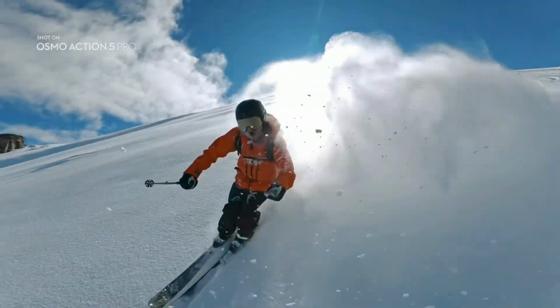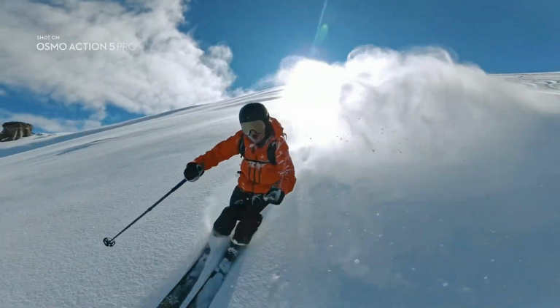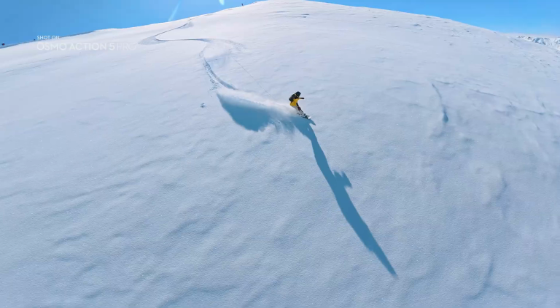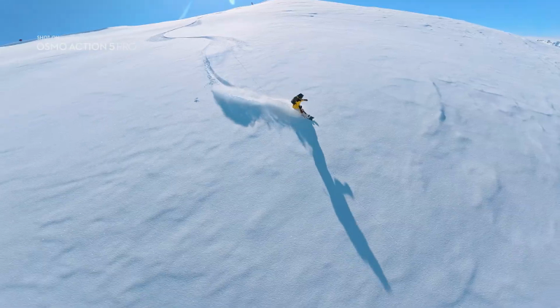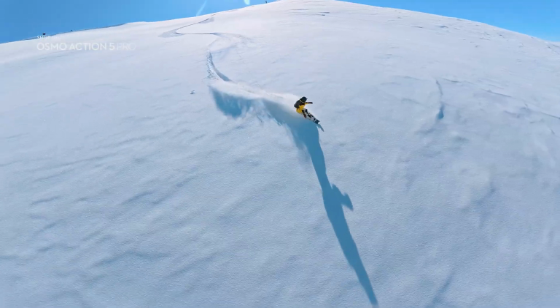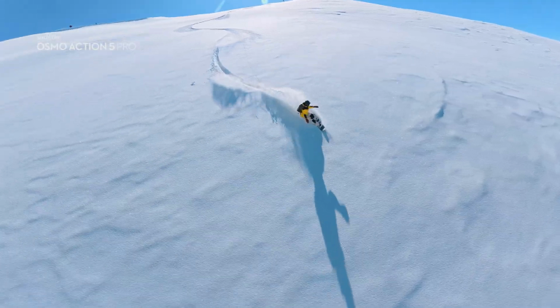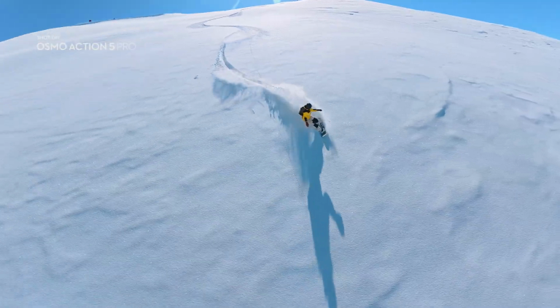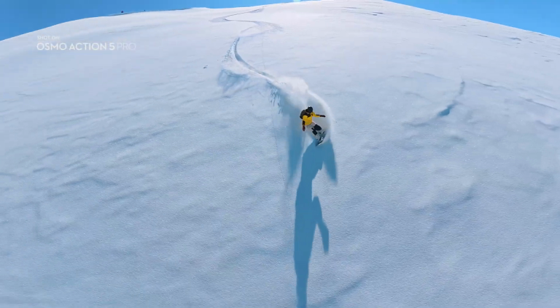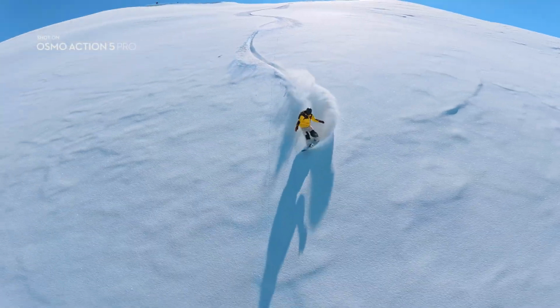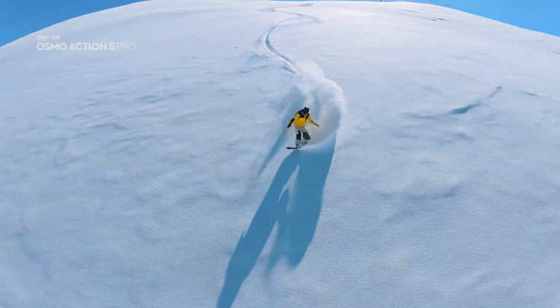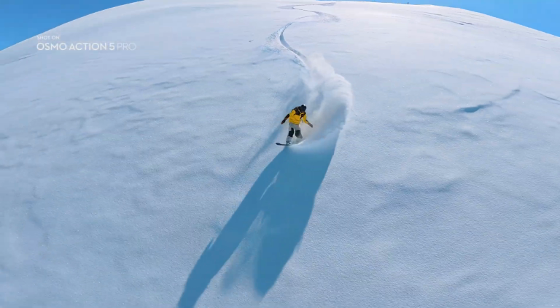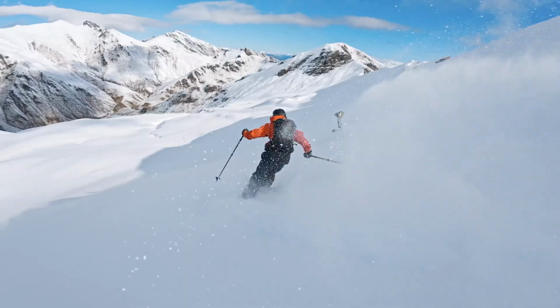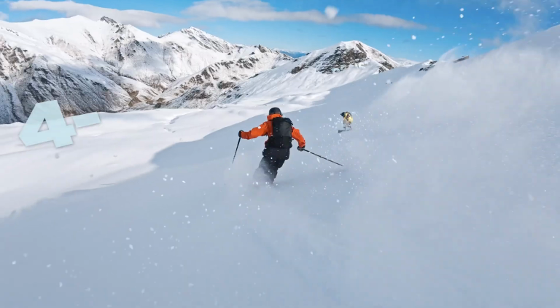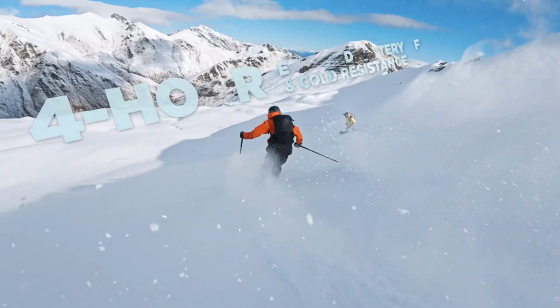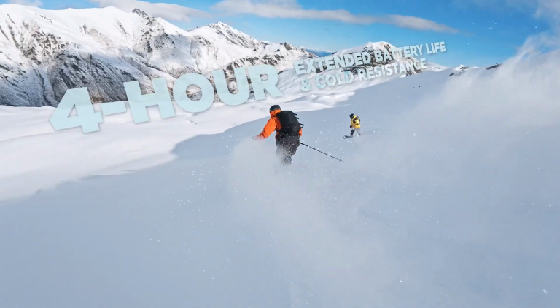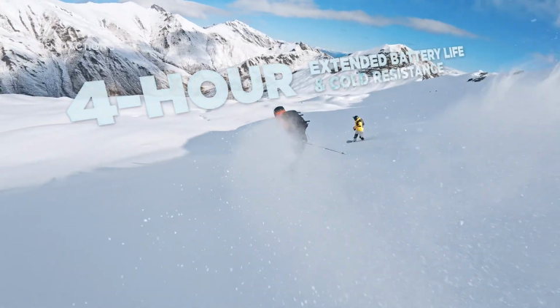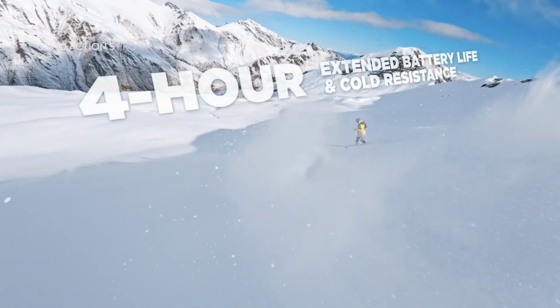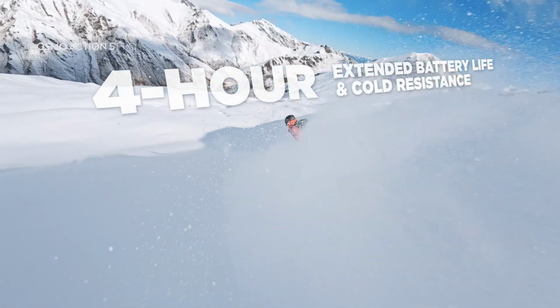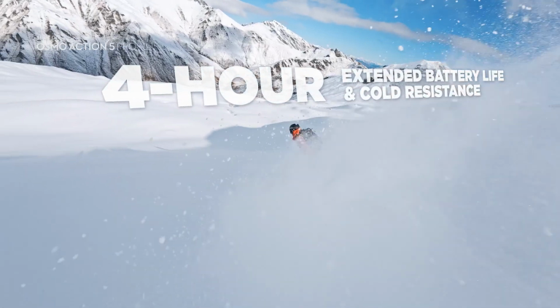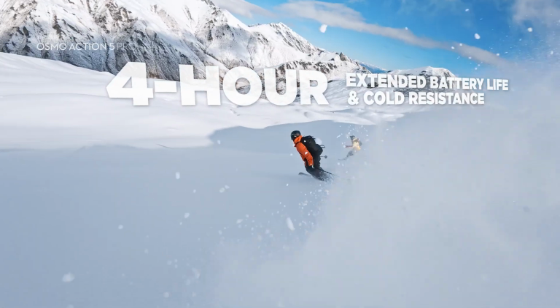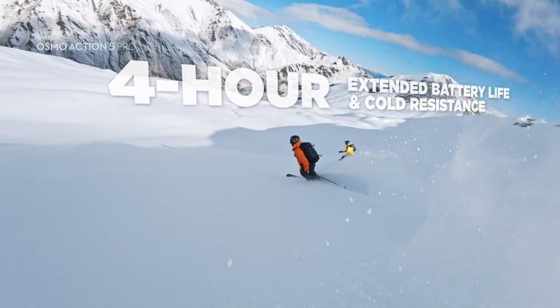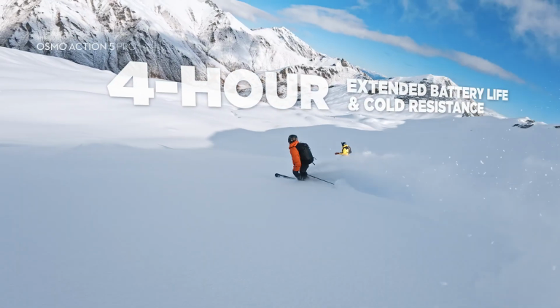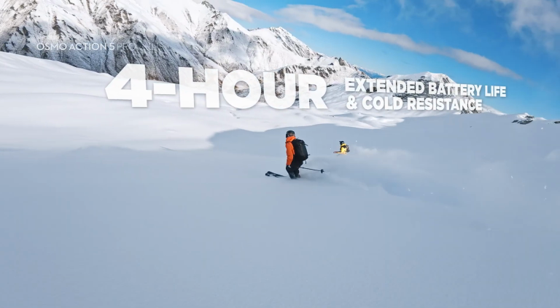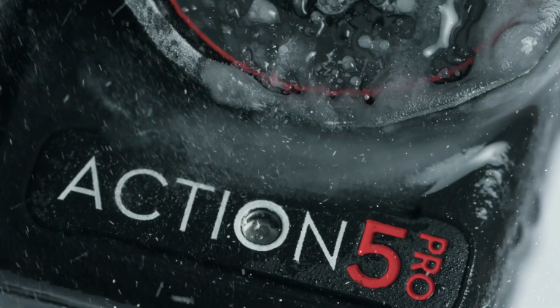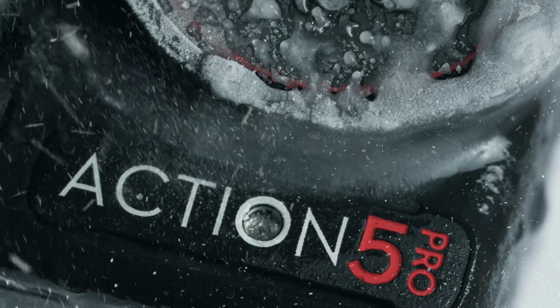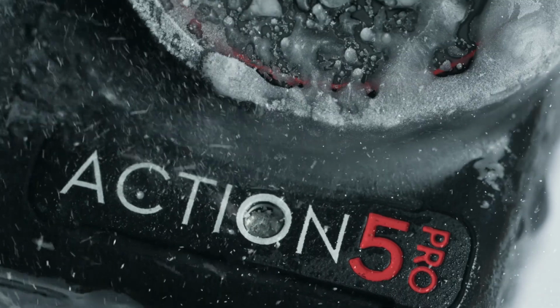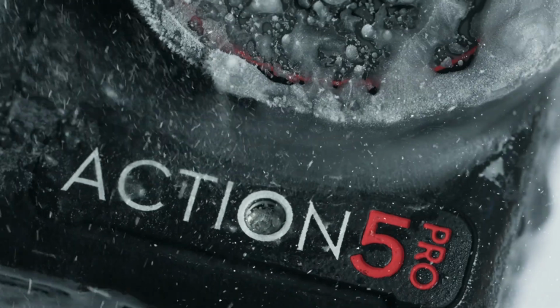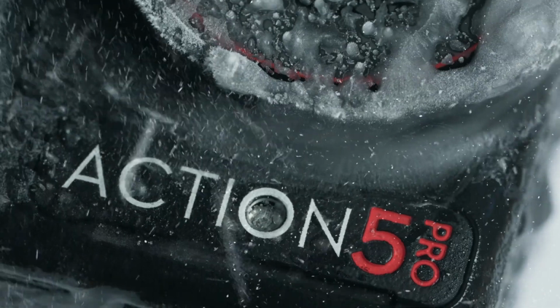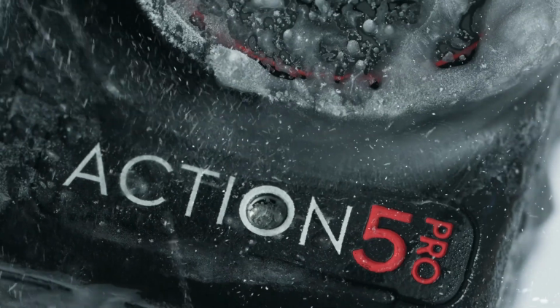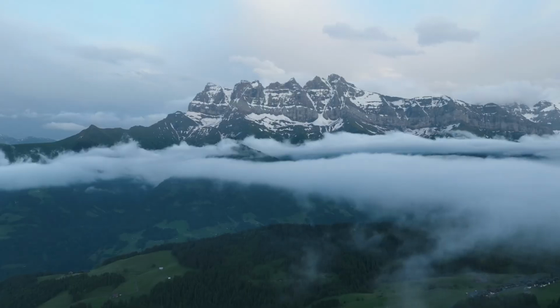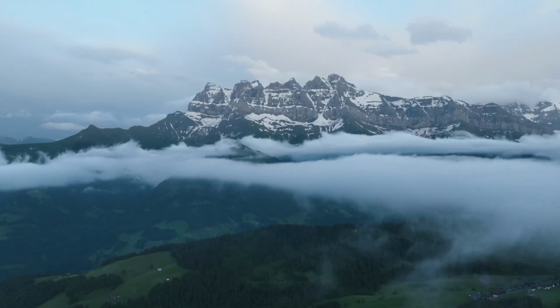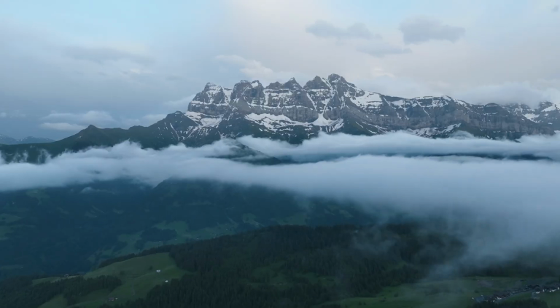A new cold-resistant battery lasts even longer, with its extended 4-hour battery life.